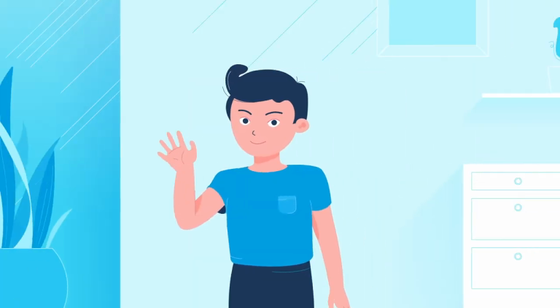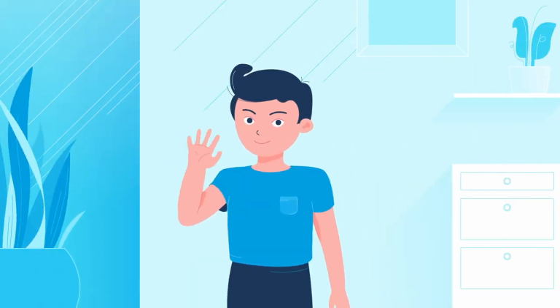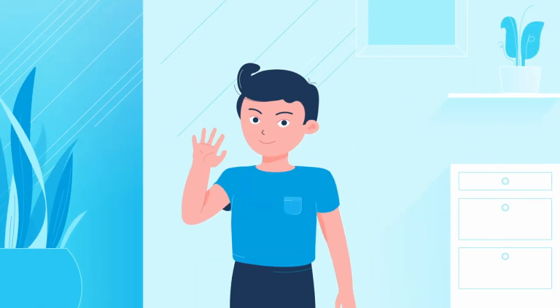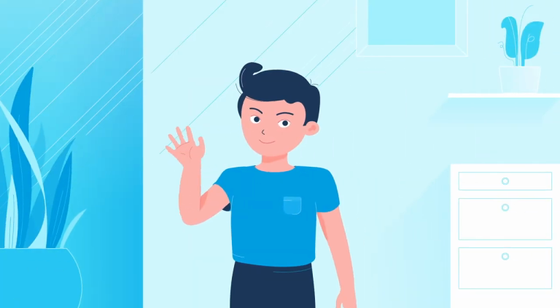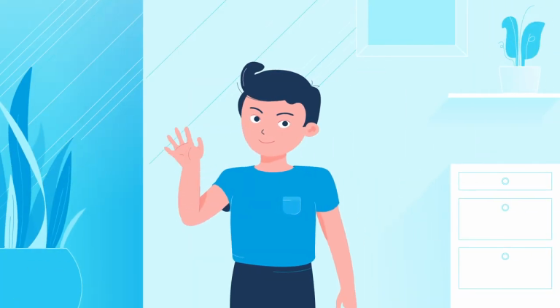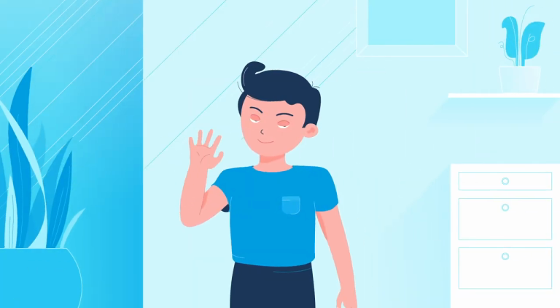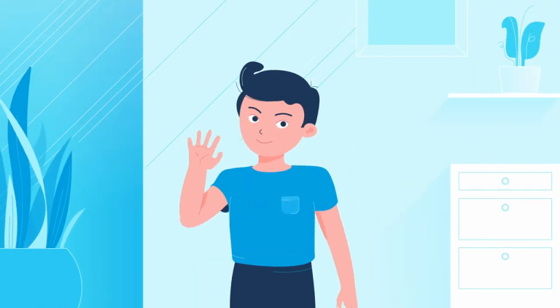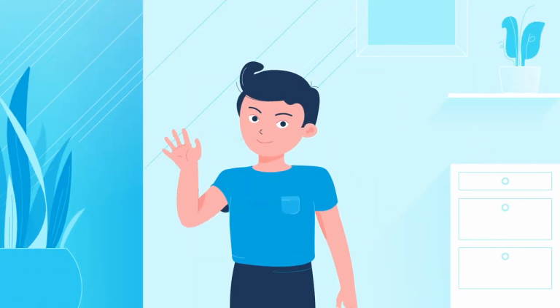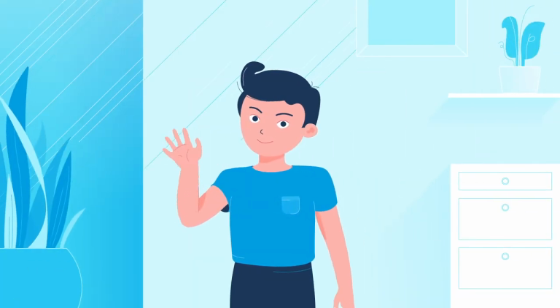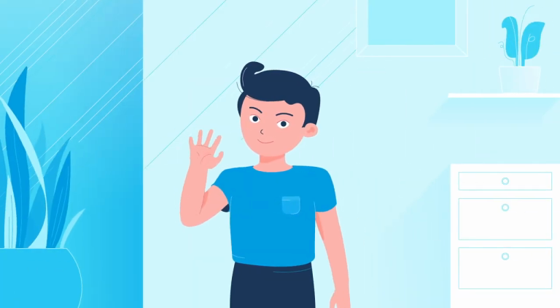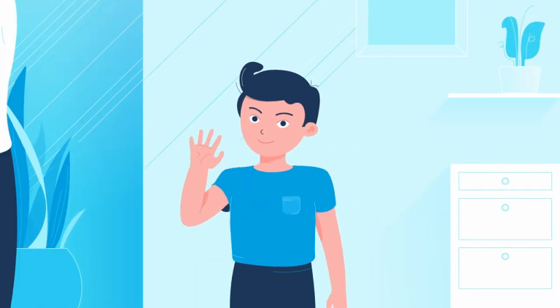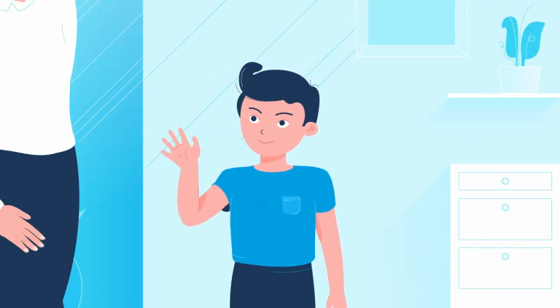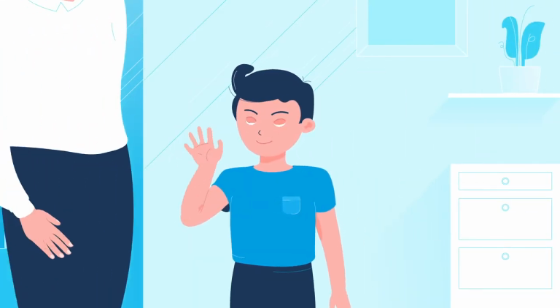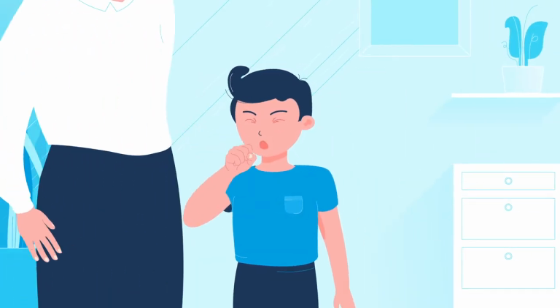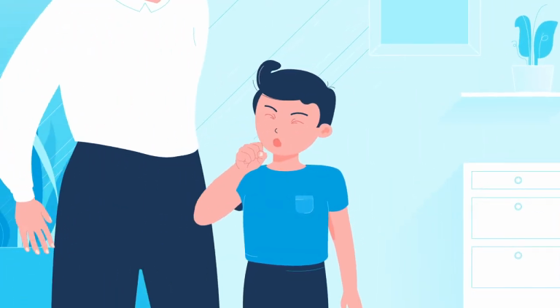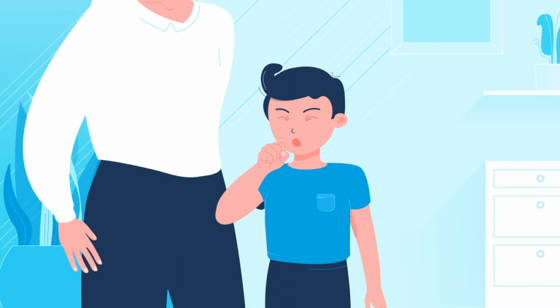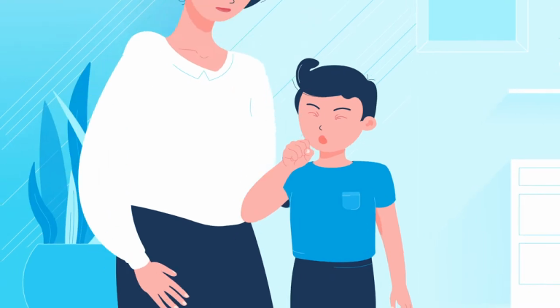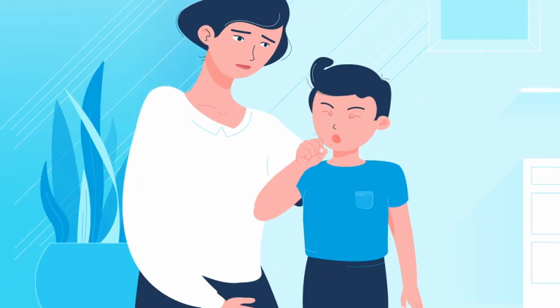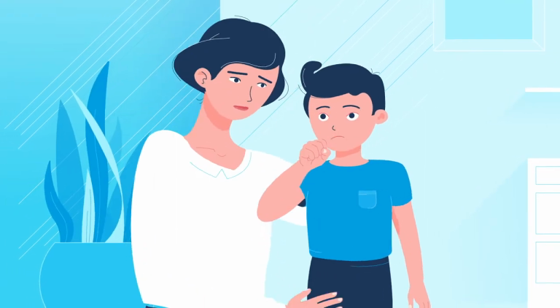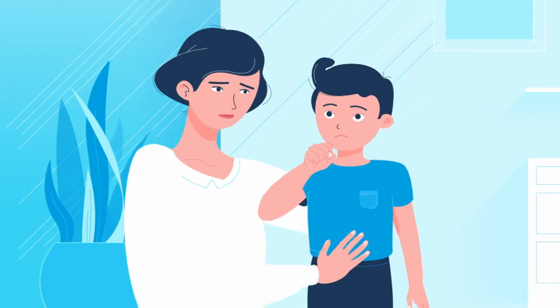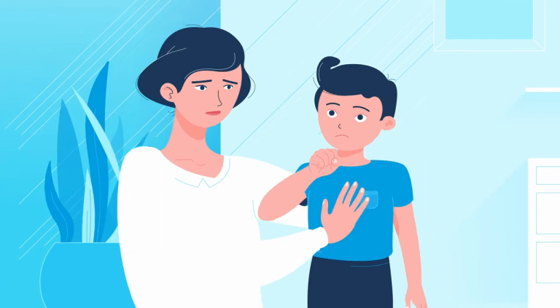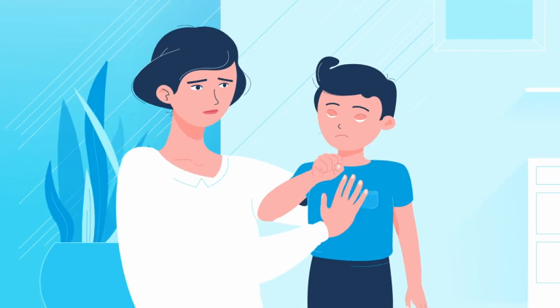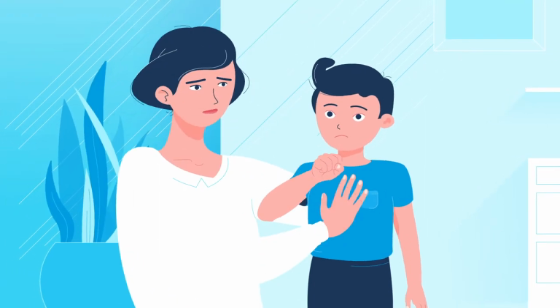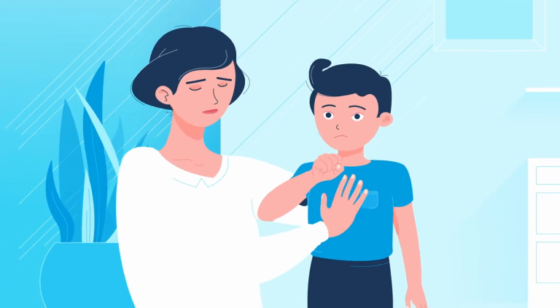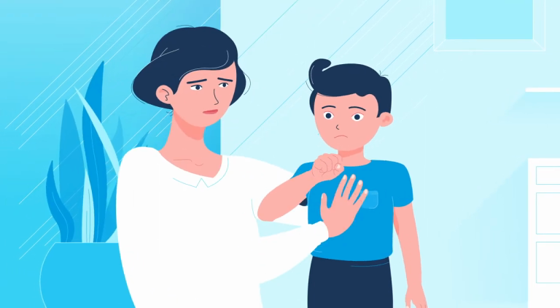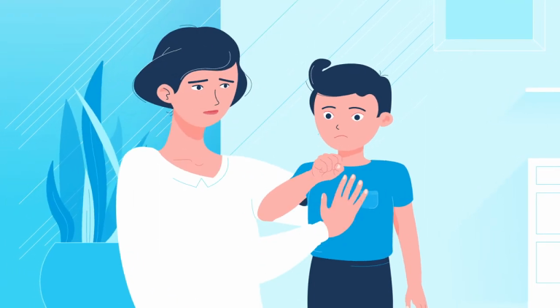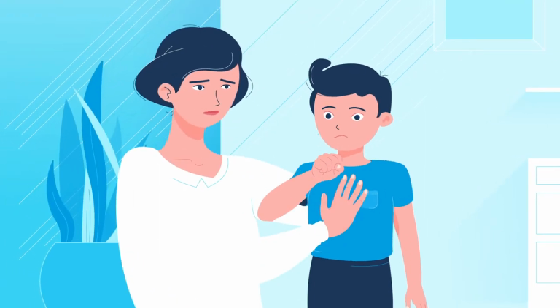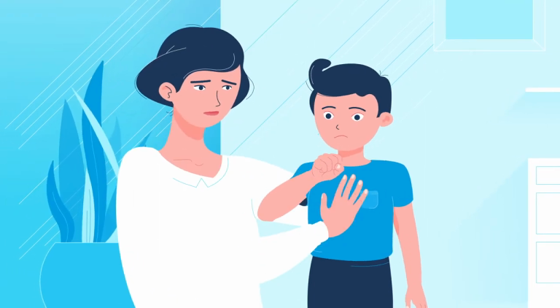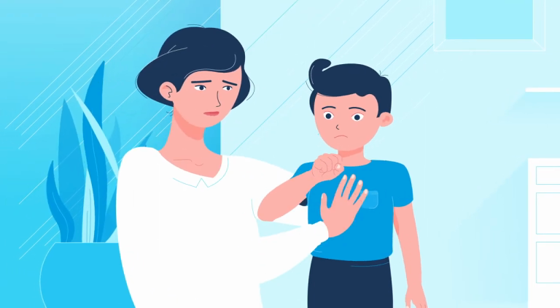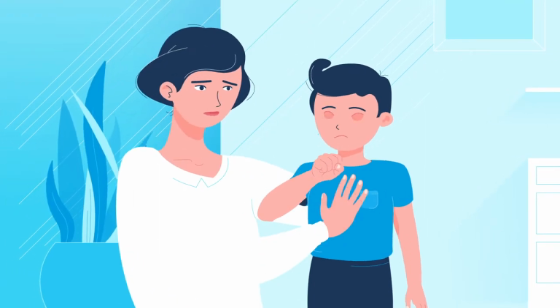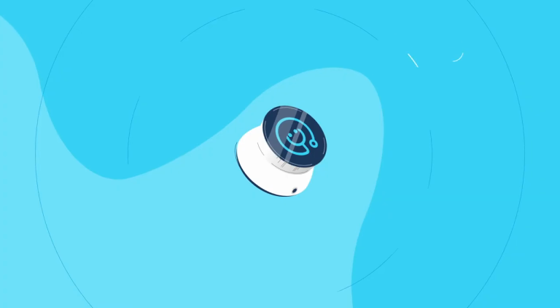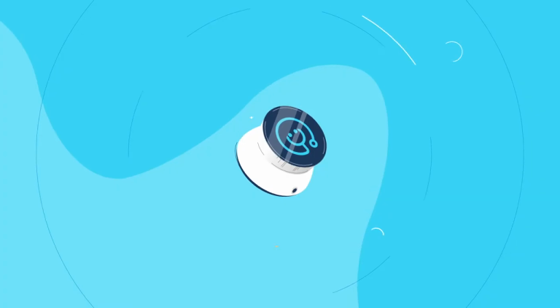Here's Tommy. Tommy's got asthma. Today he is coughing a lot as his asthma flares up.